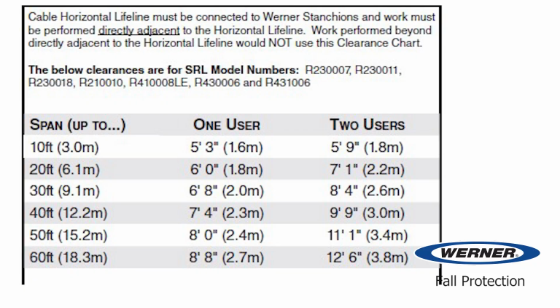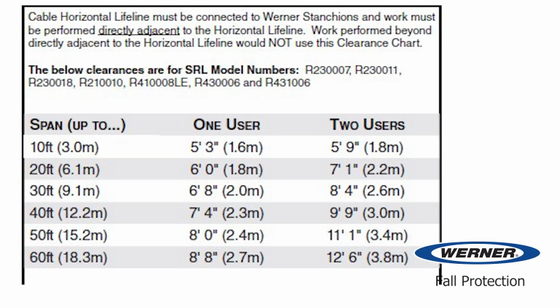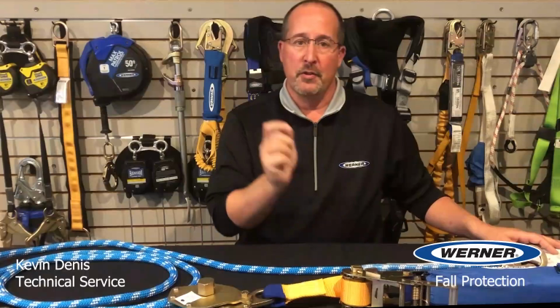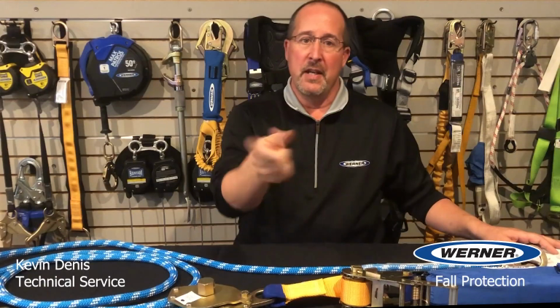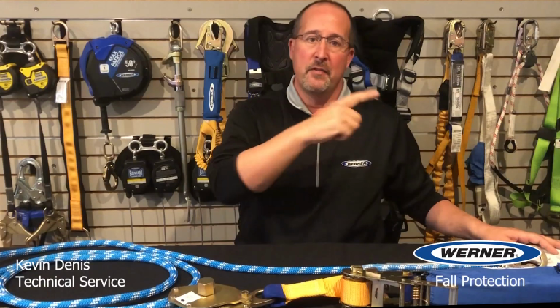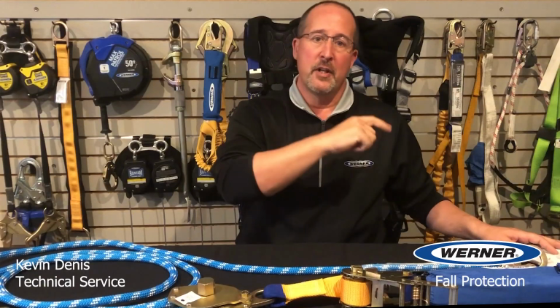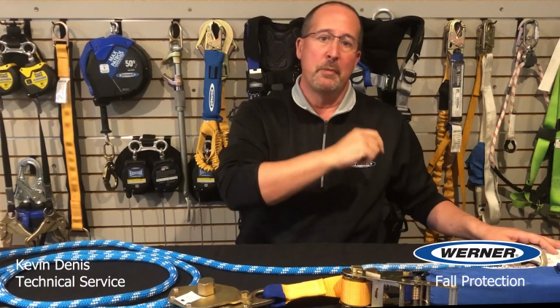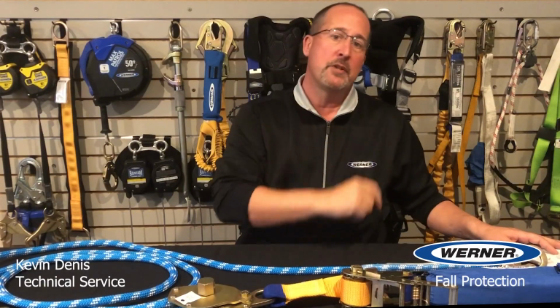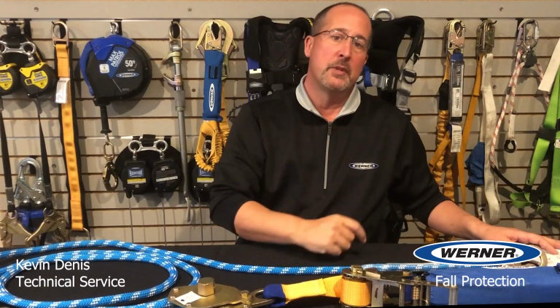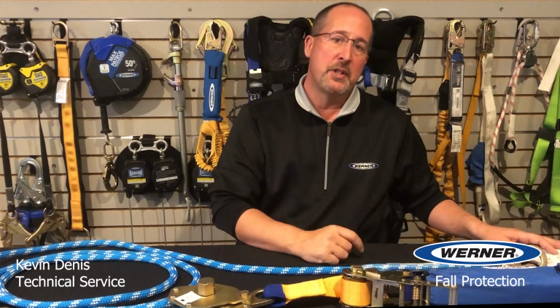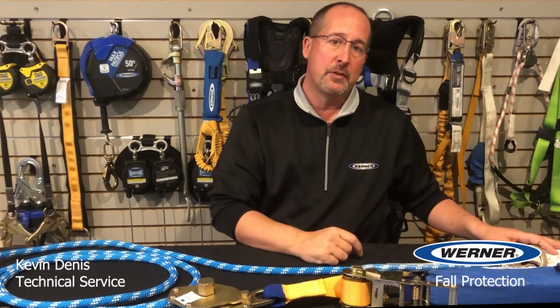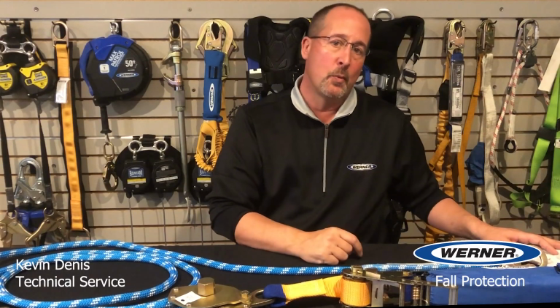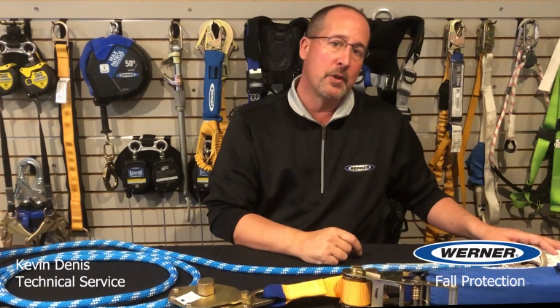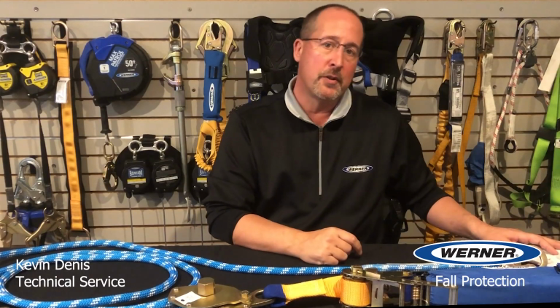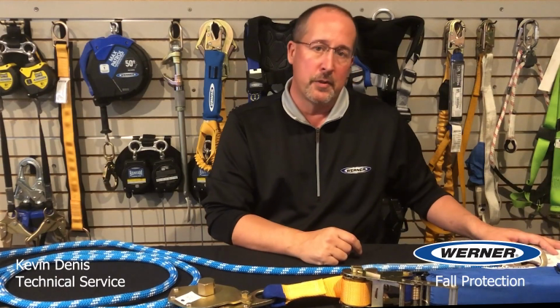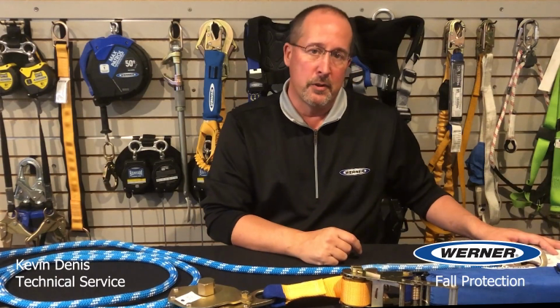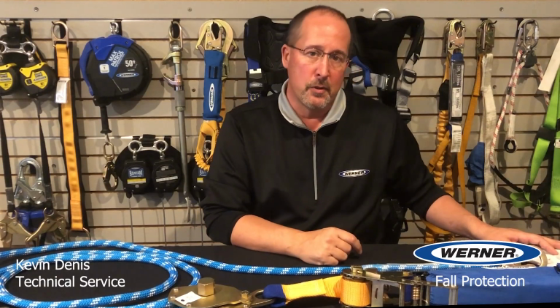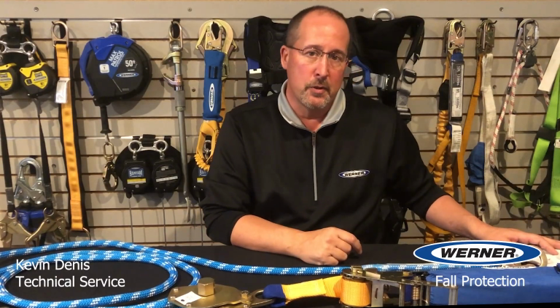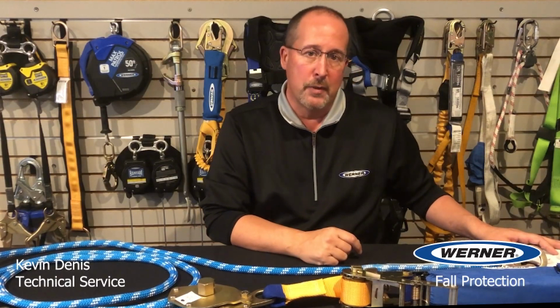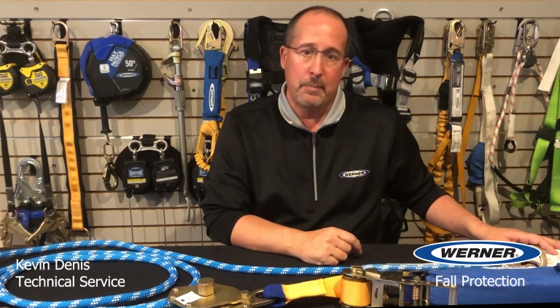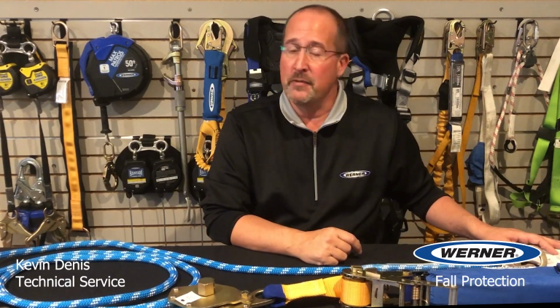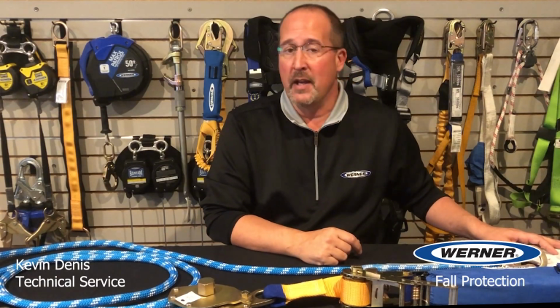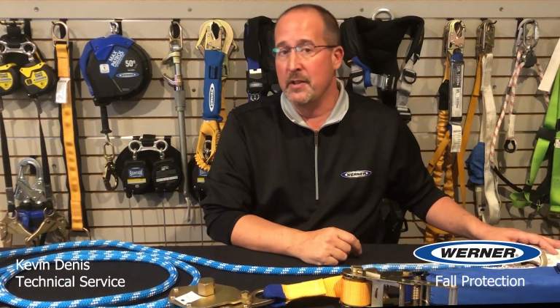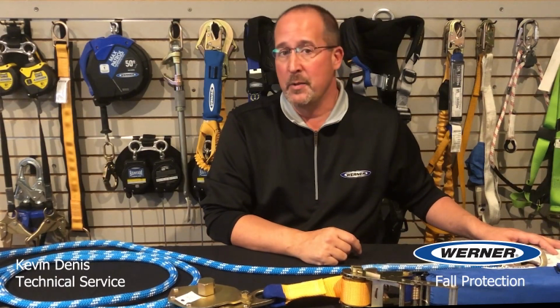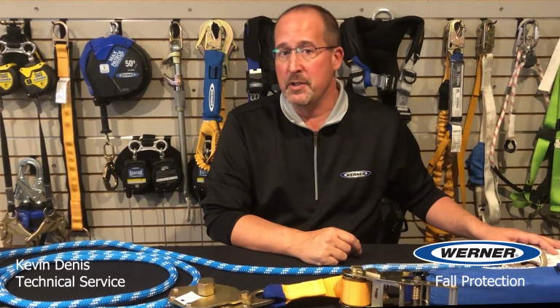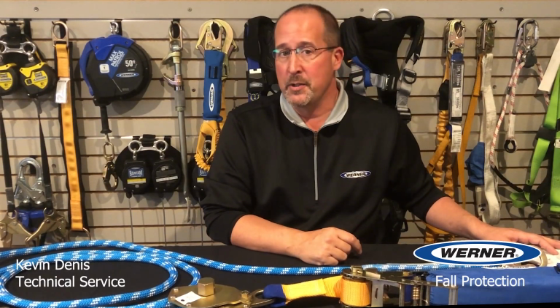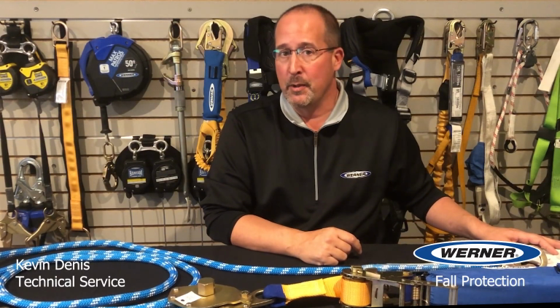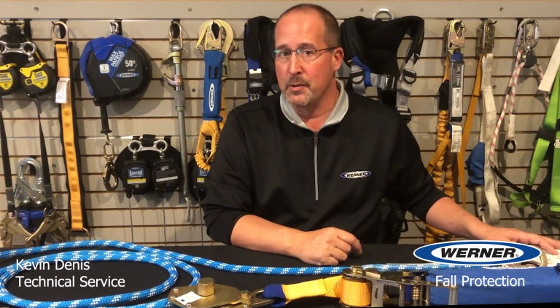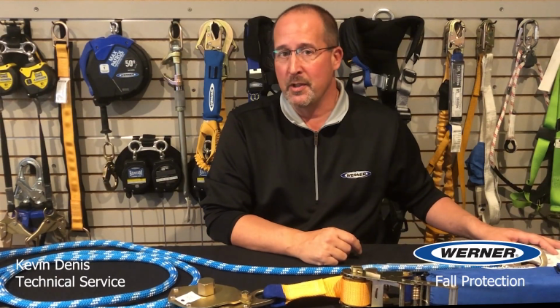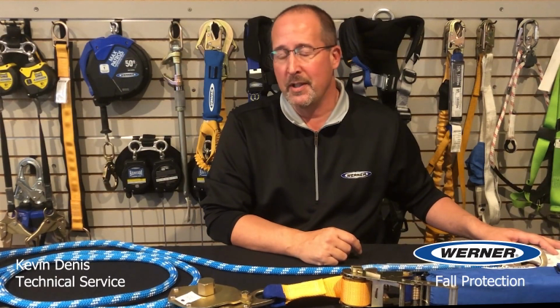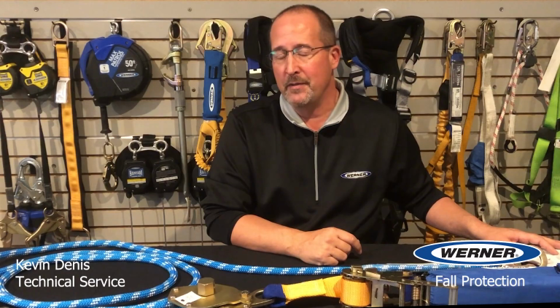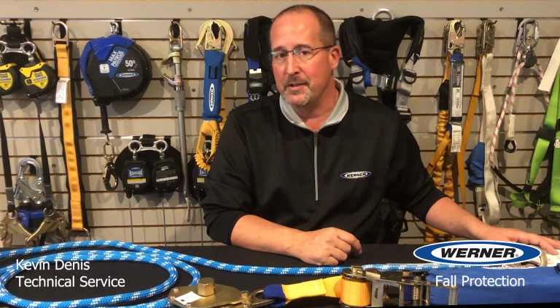So thank you very much. Reach out to Werner or your local rep if you have any questions about horizontal lifelines.